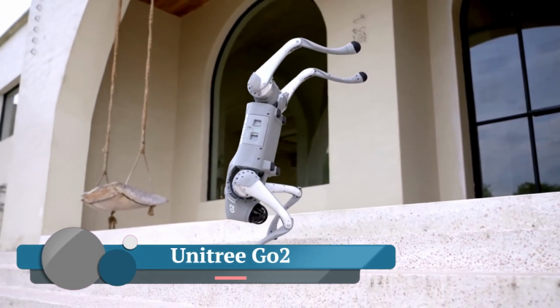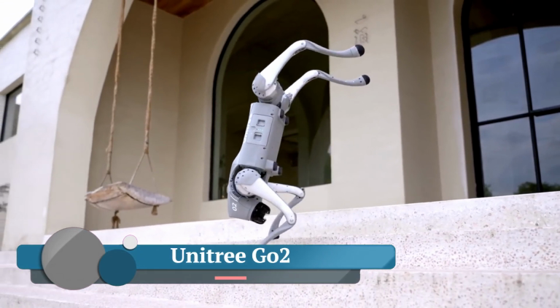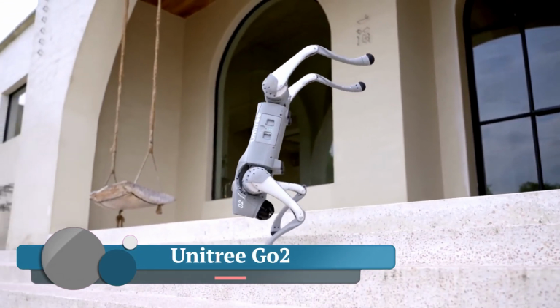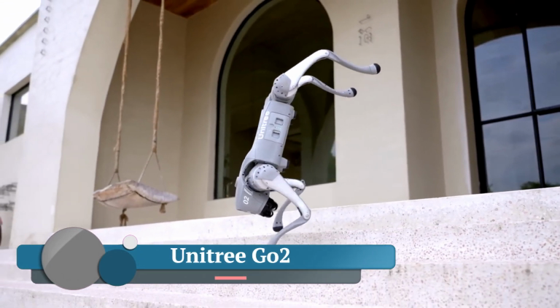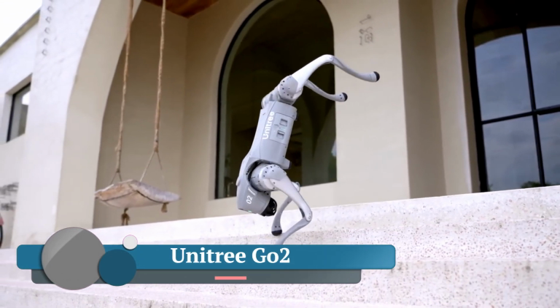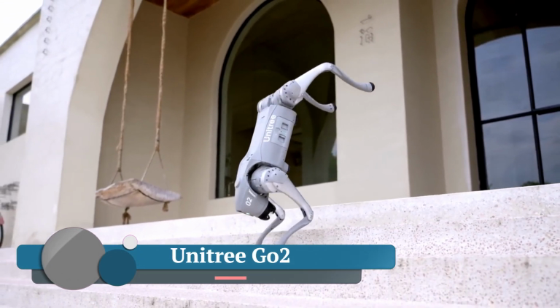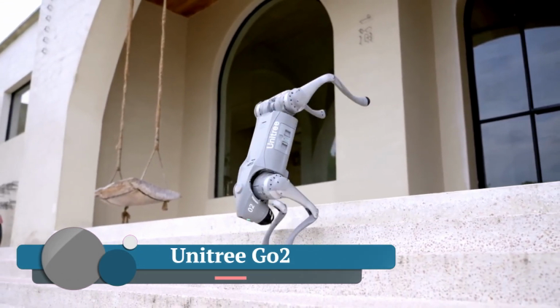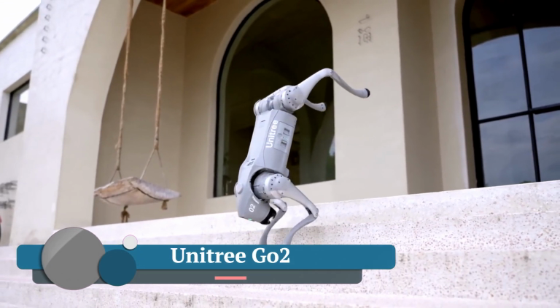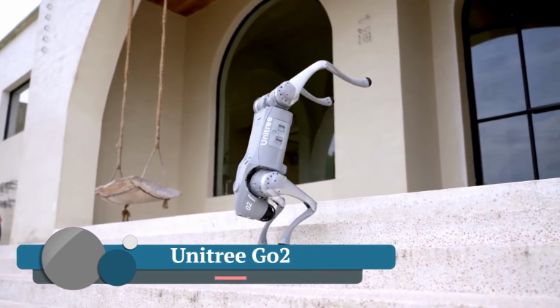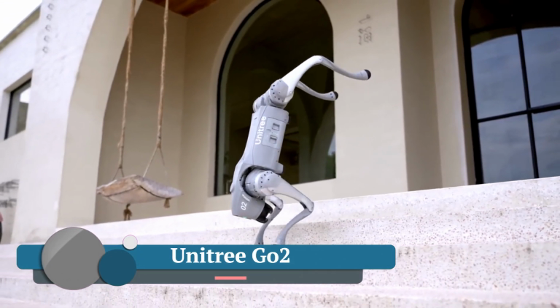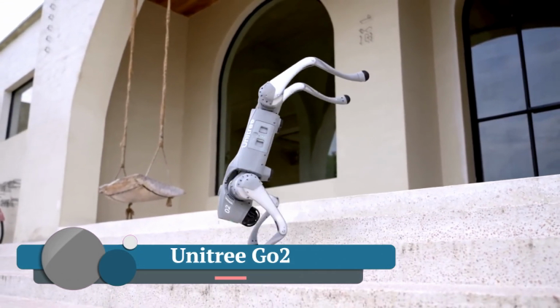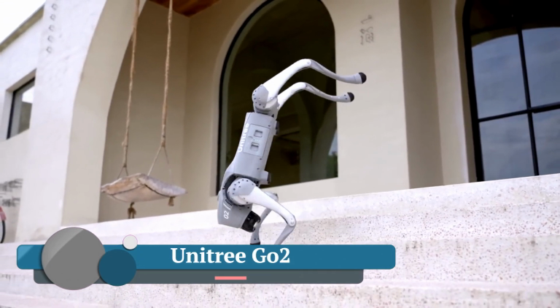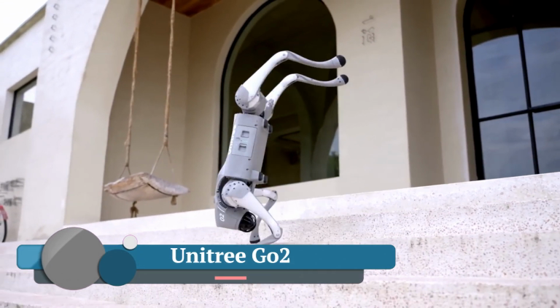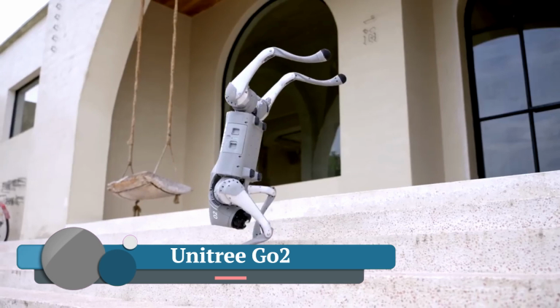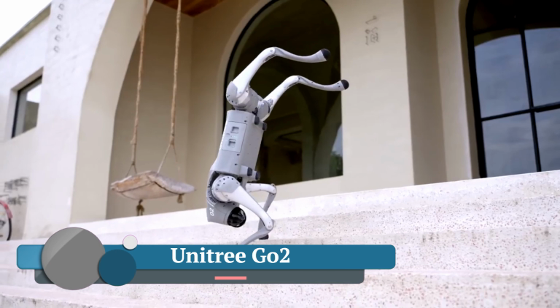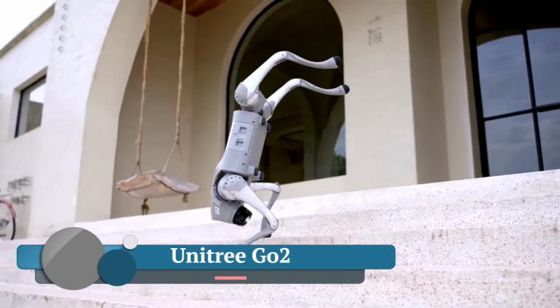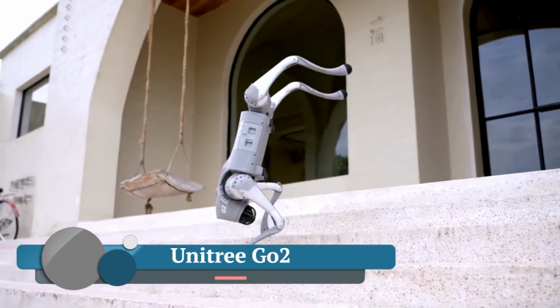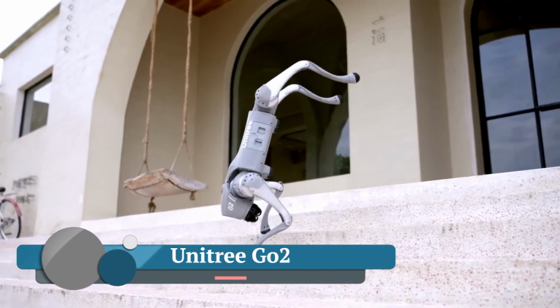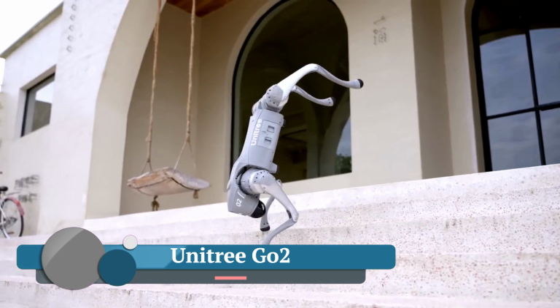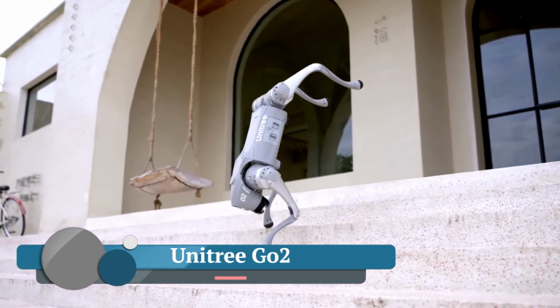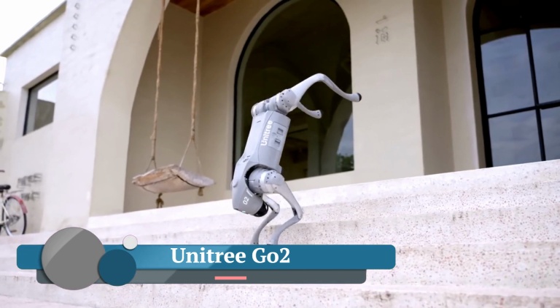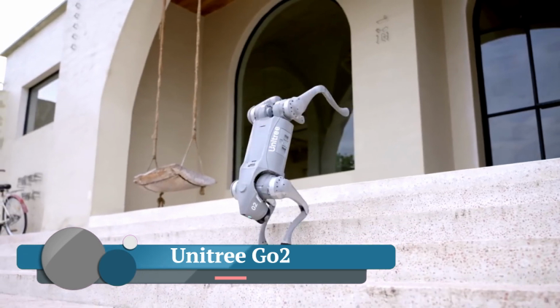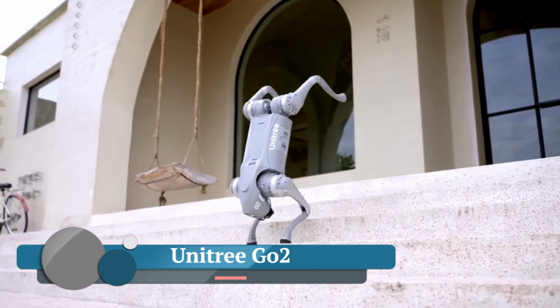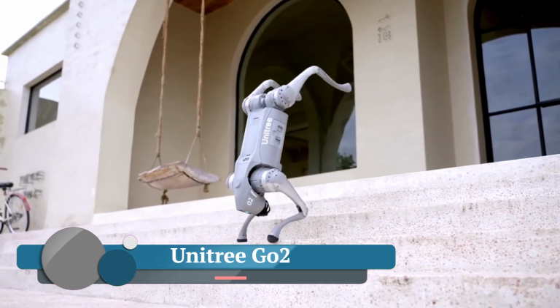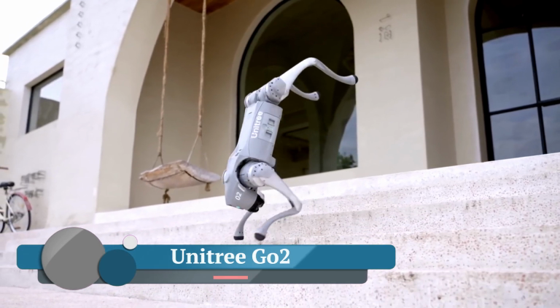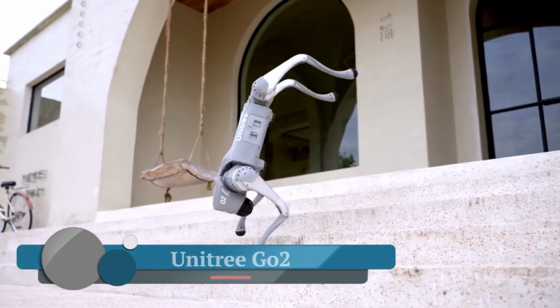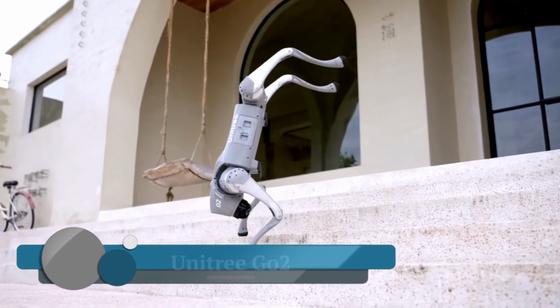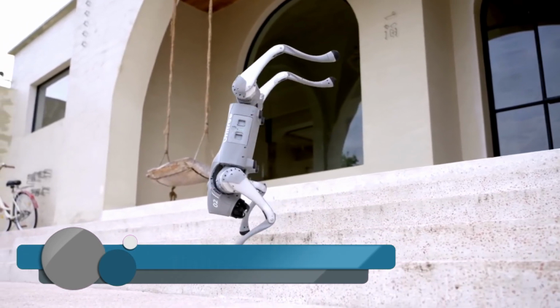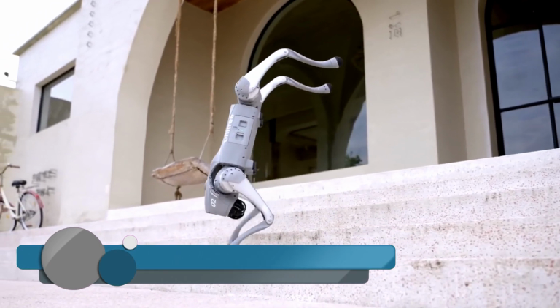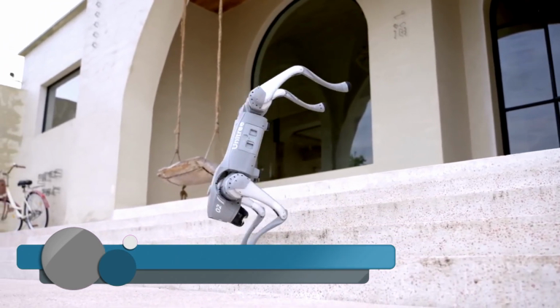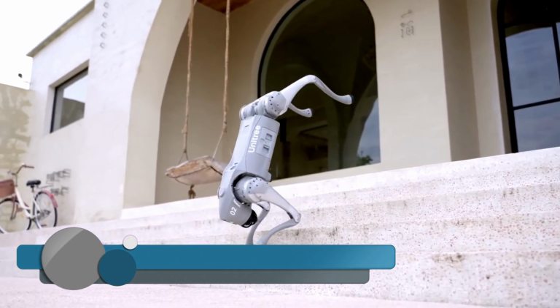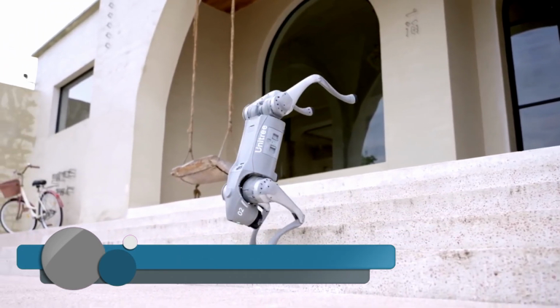Unitree Go 2 — a remarkable quadruped robot that's pushing the boundaries of personal robotics.